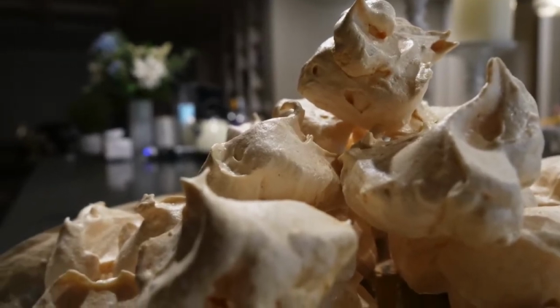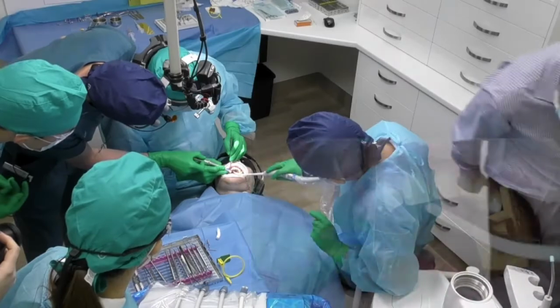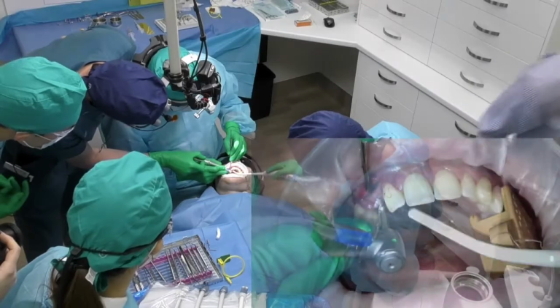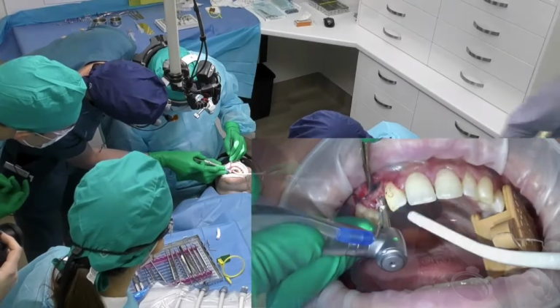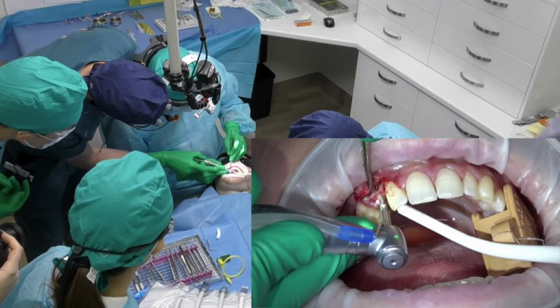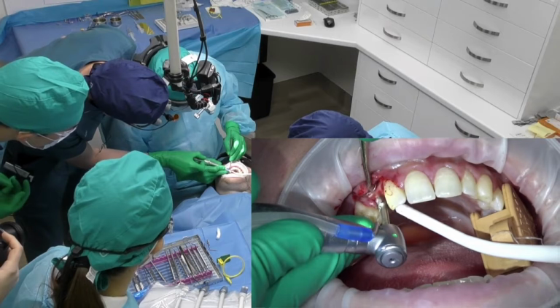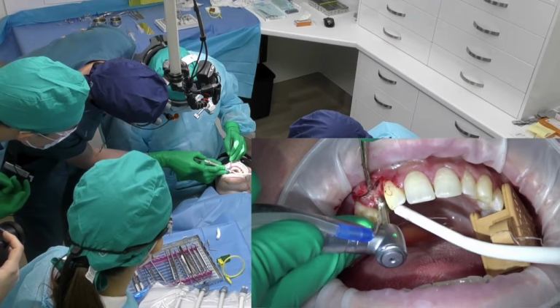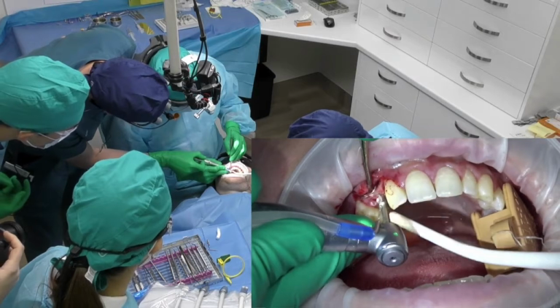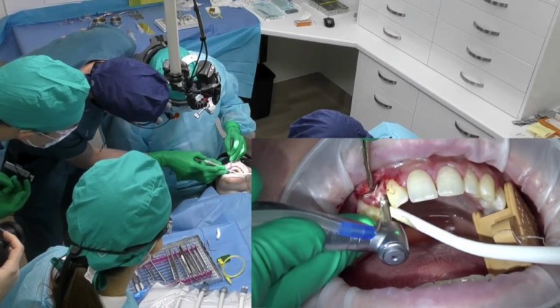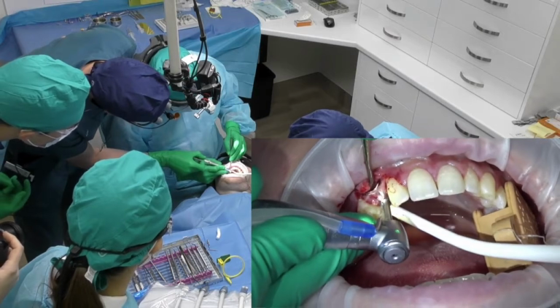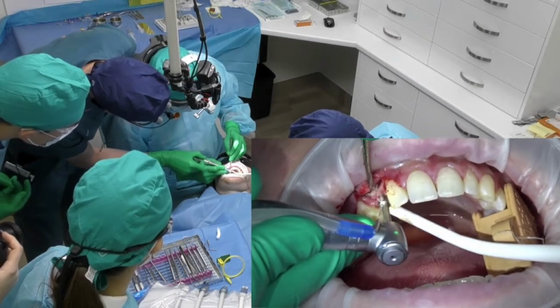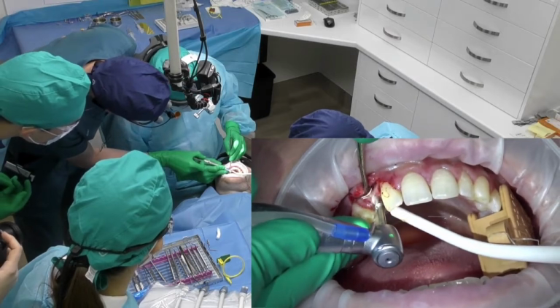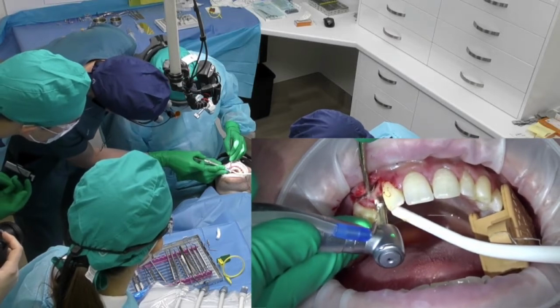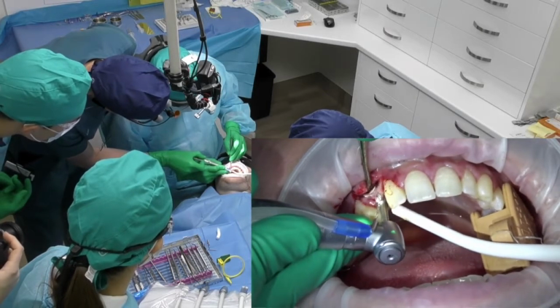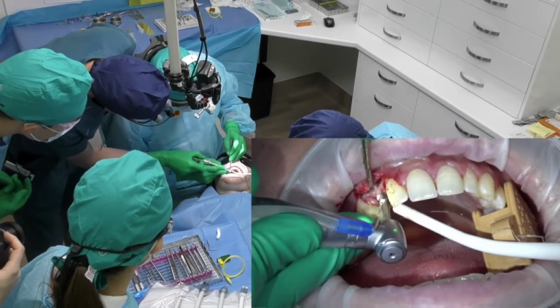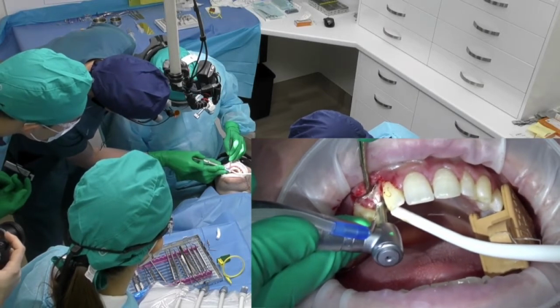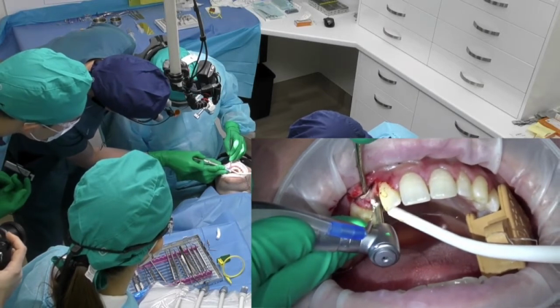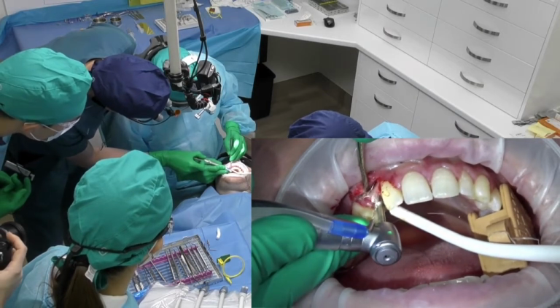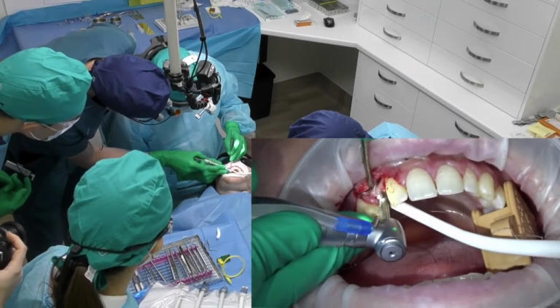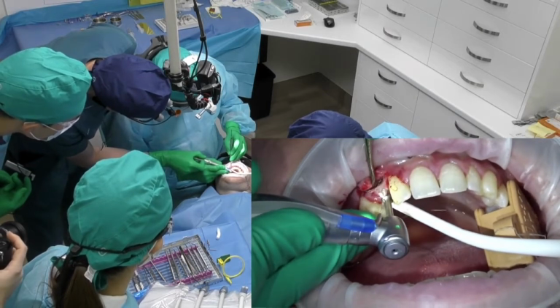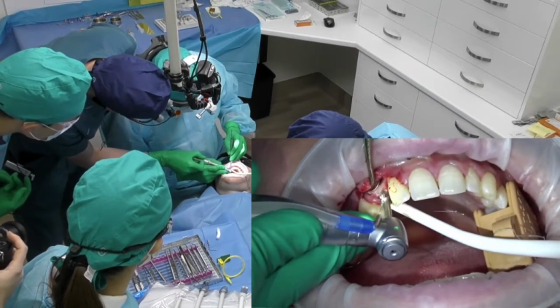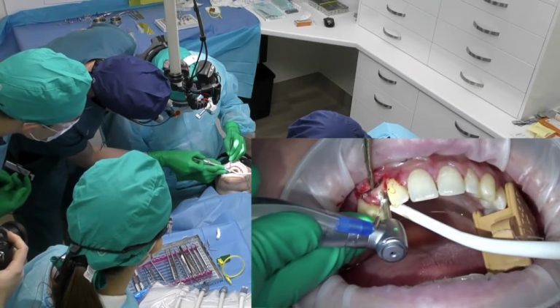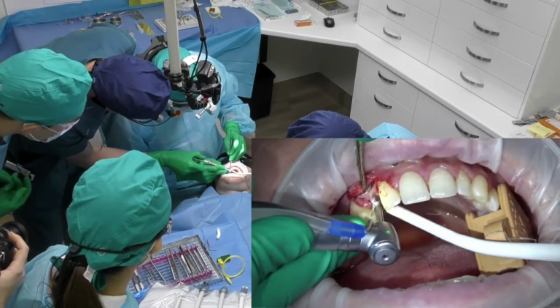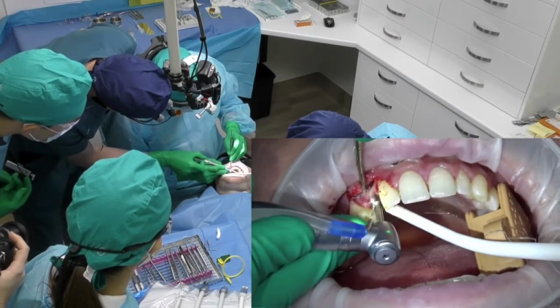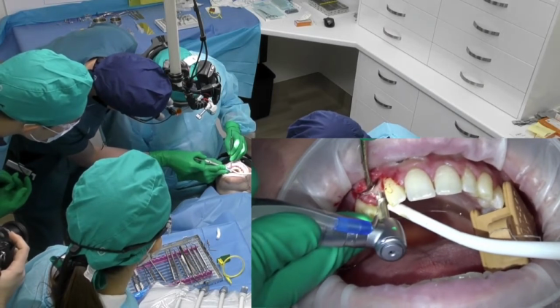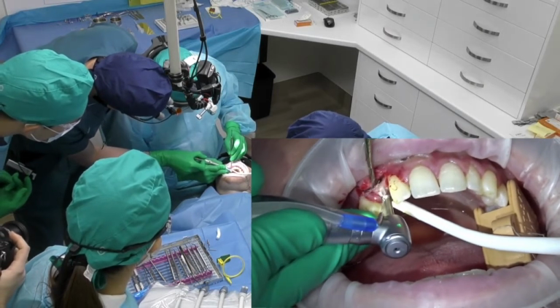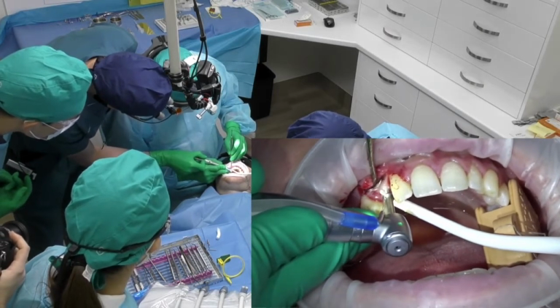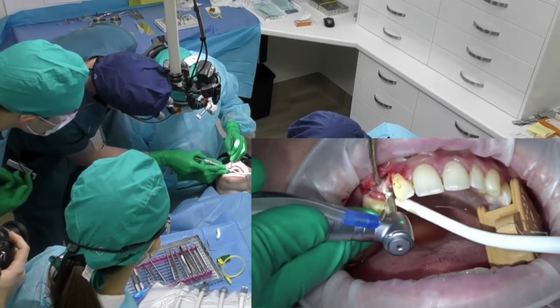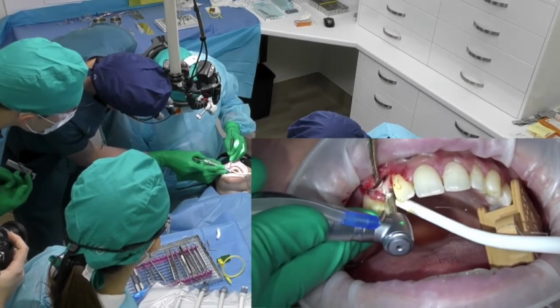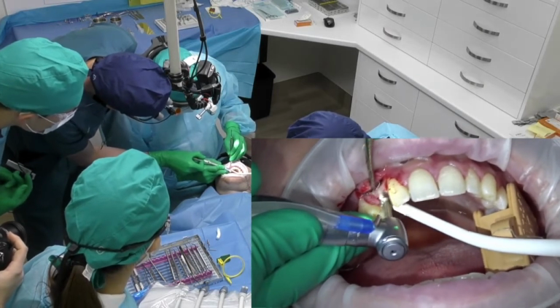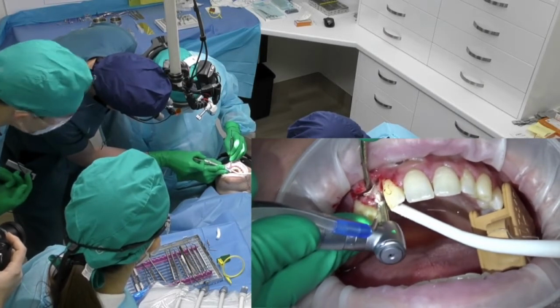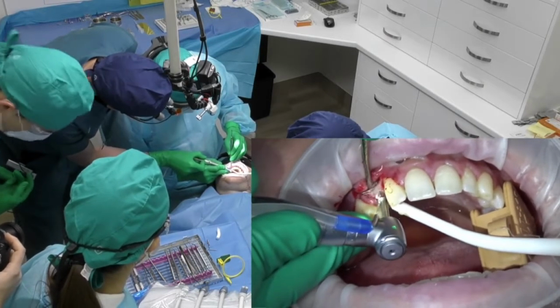We go in and out. A bit more, a bit more.